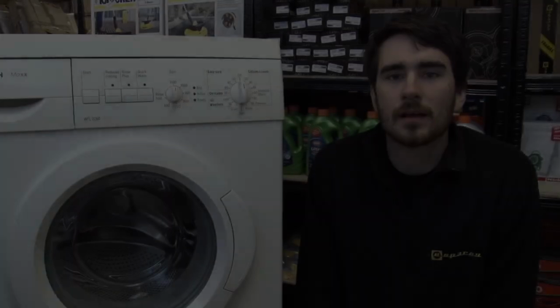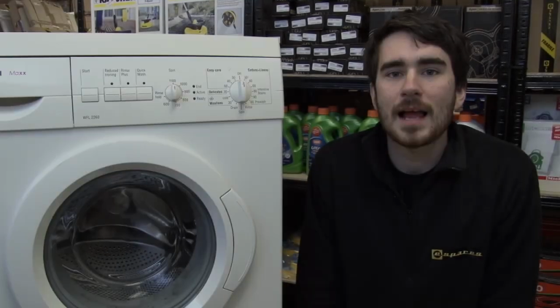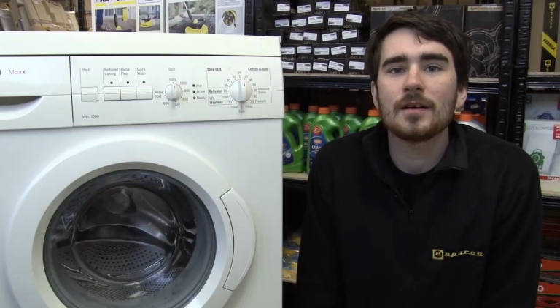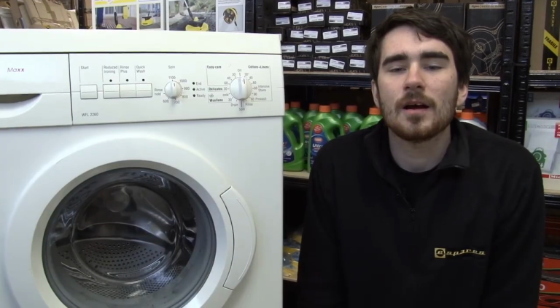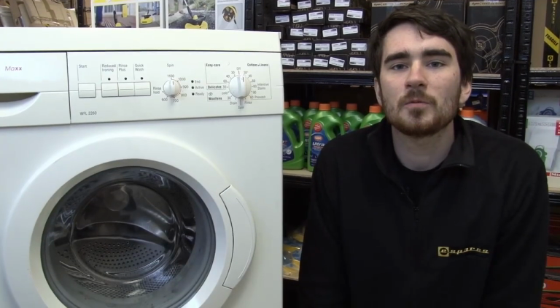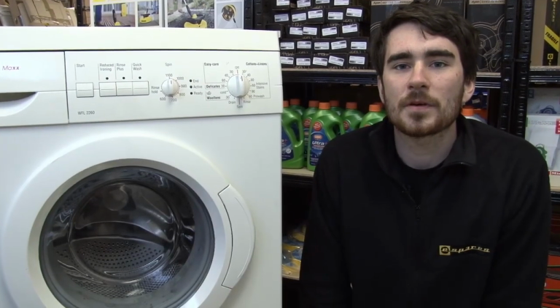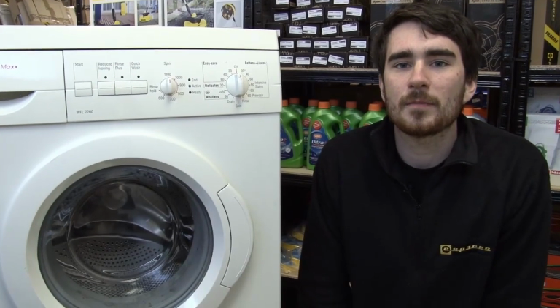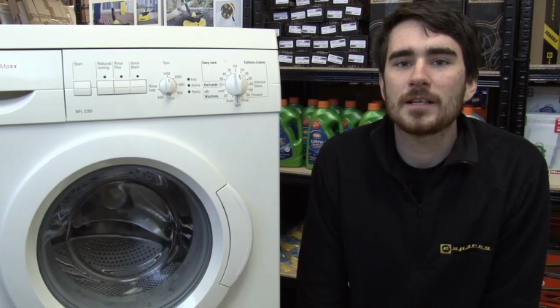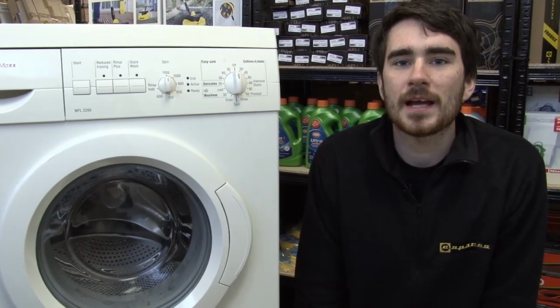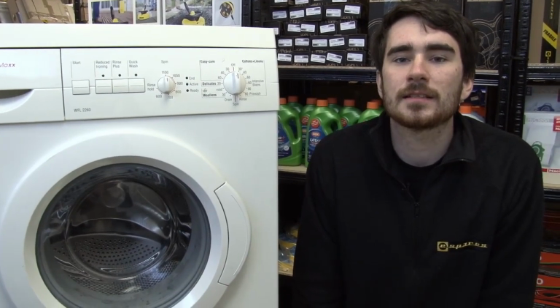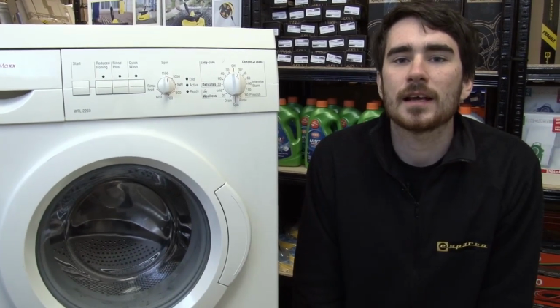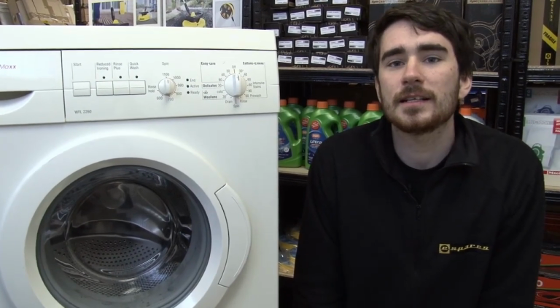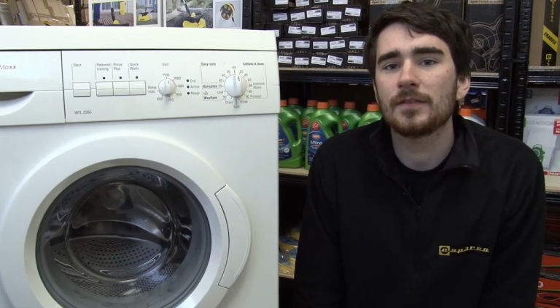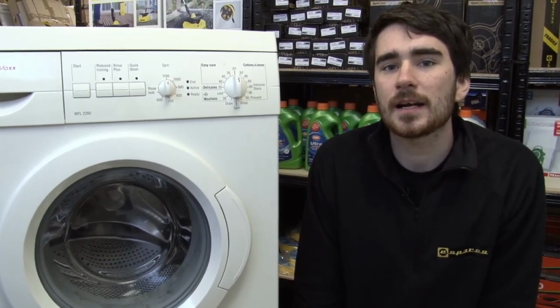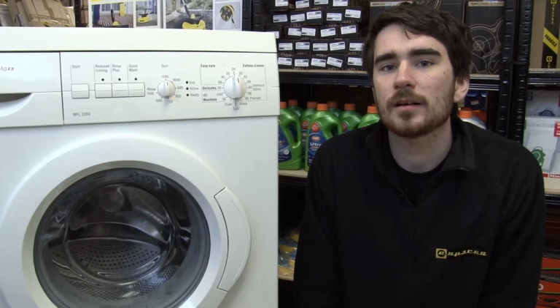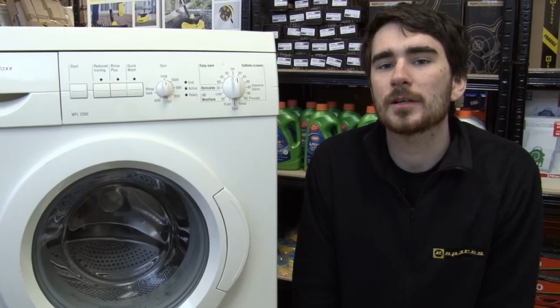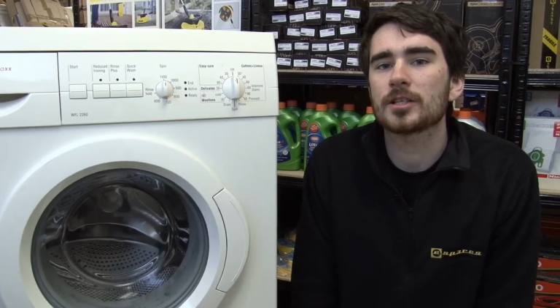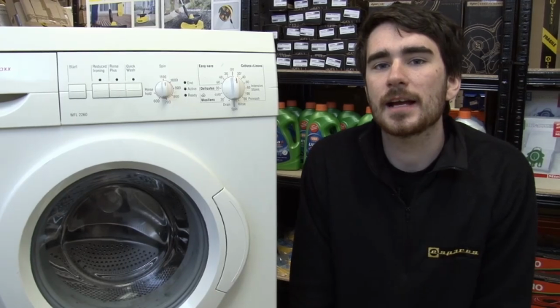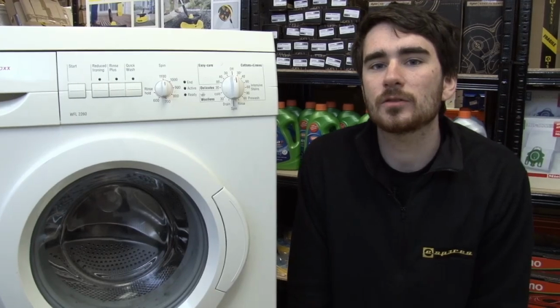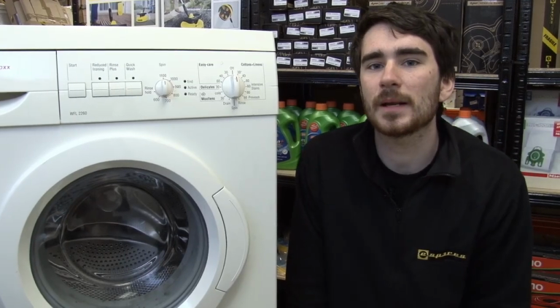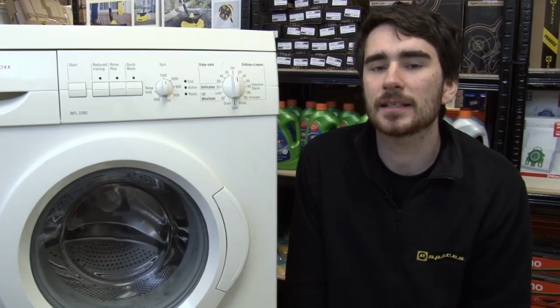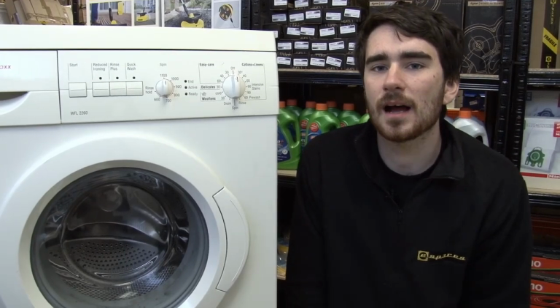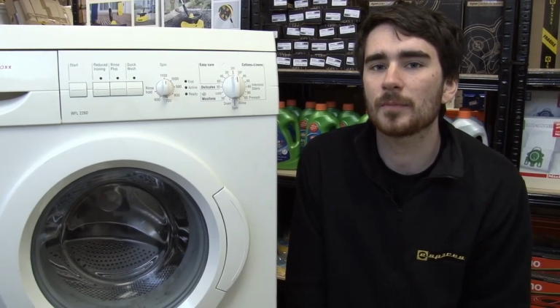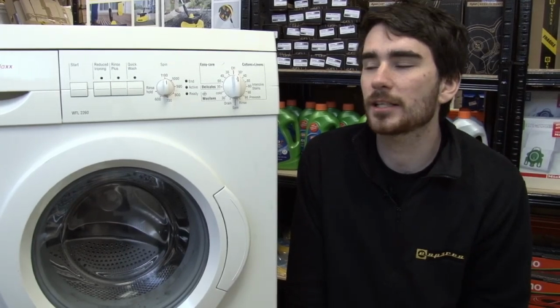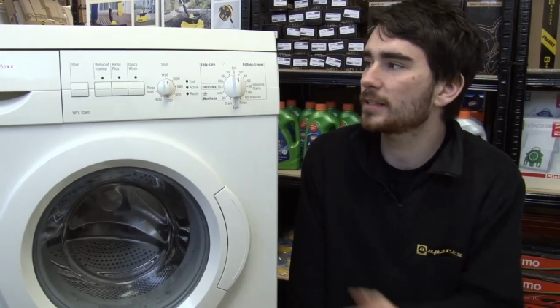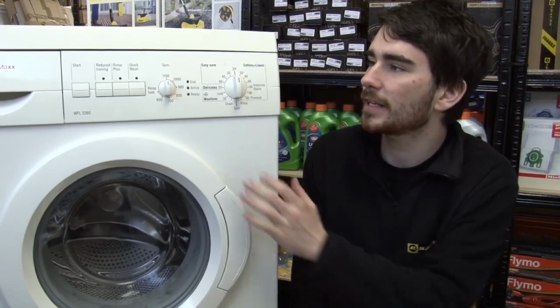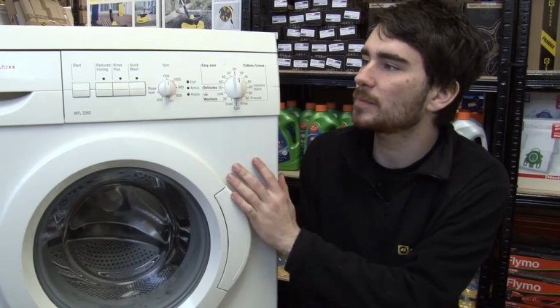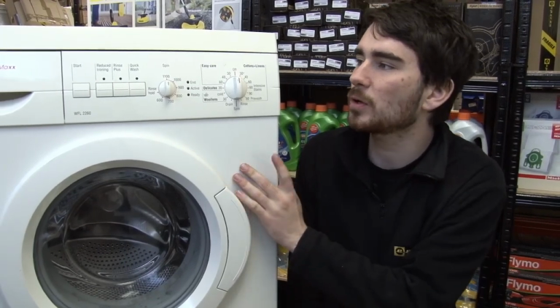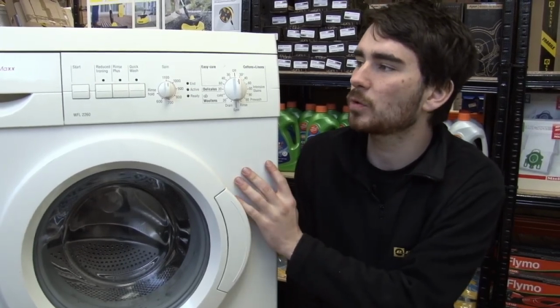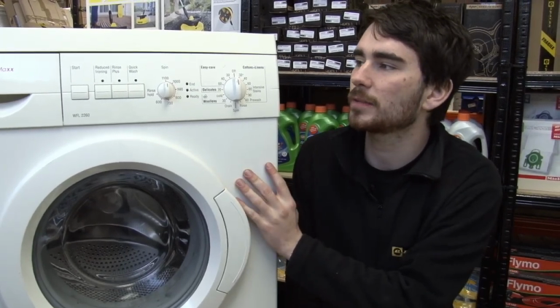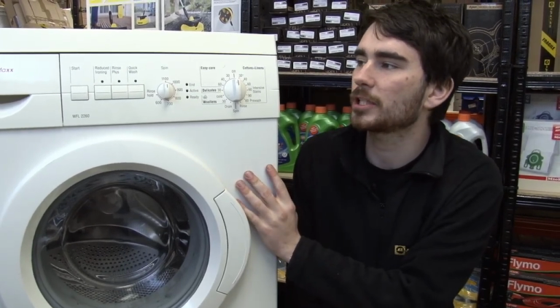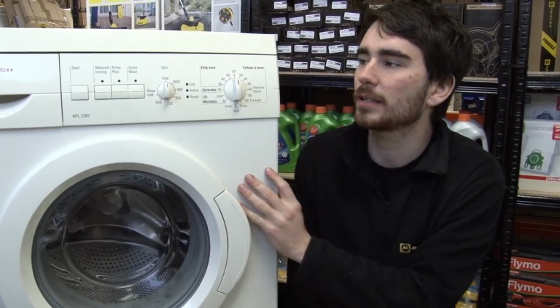Hello, I'm Rory from eSpares and in this video I'm going to show you how to replace the carbon brushes in this Bosch washing machine.